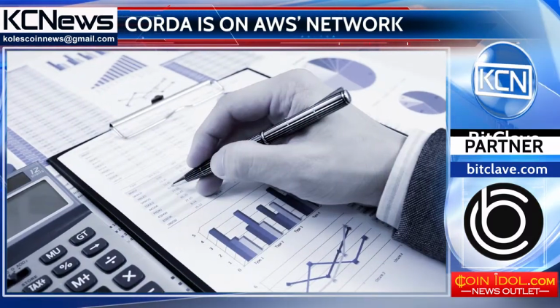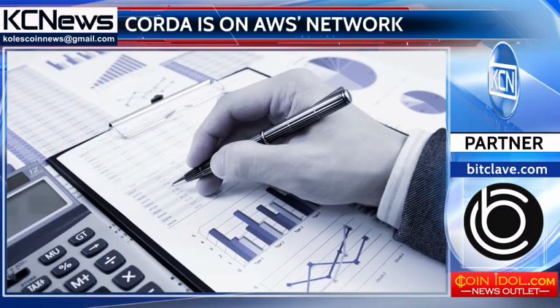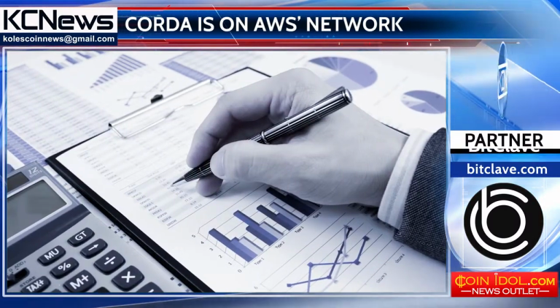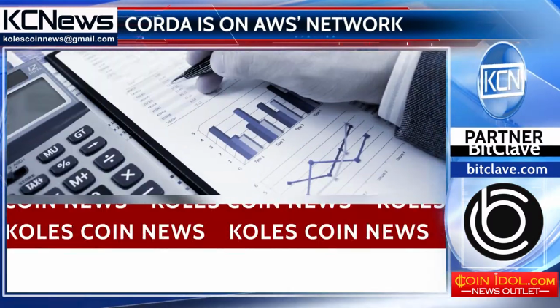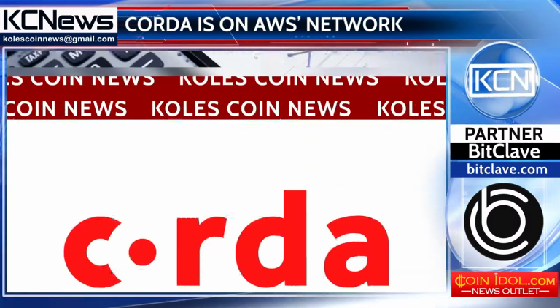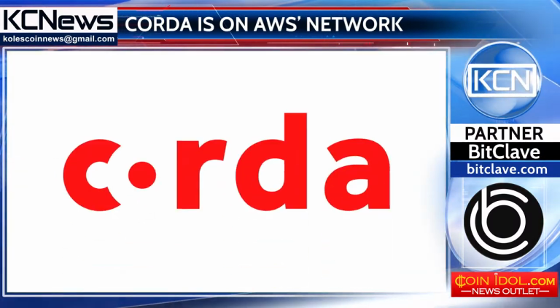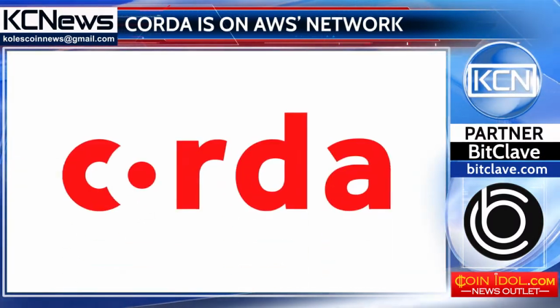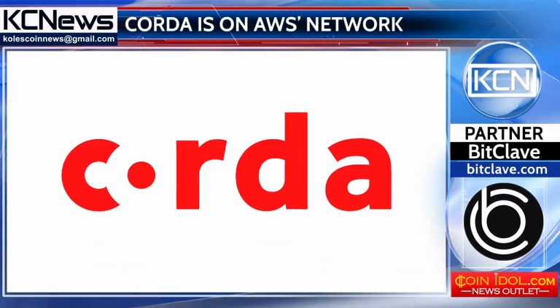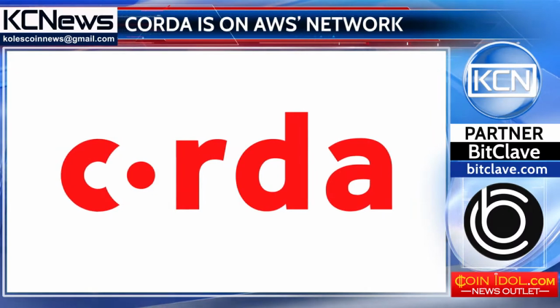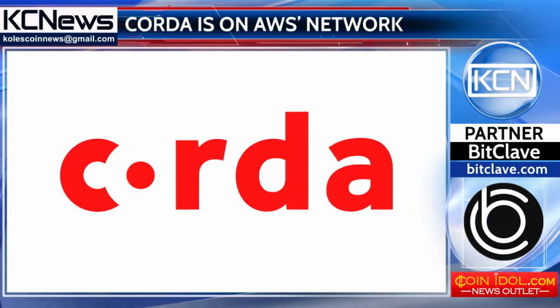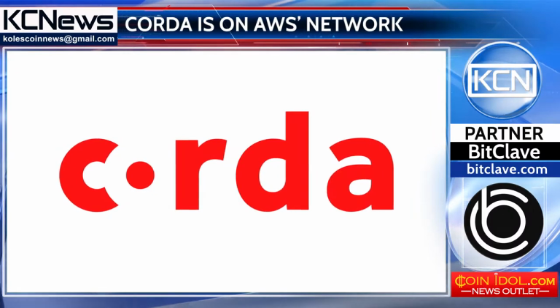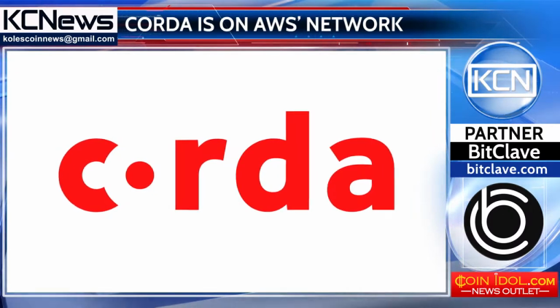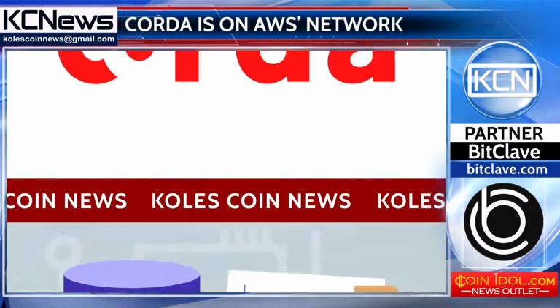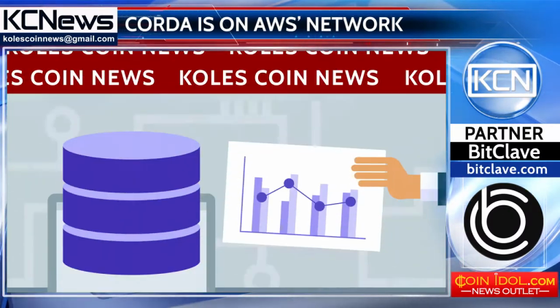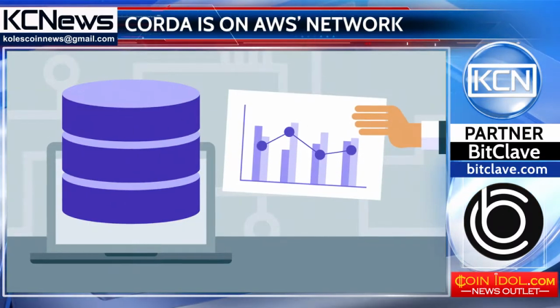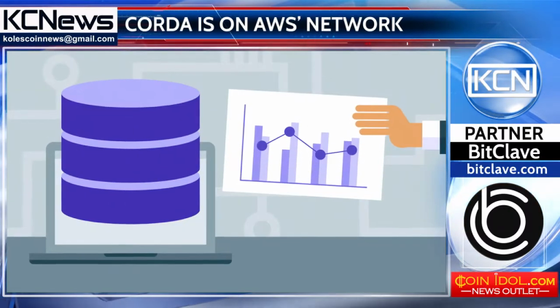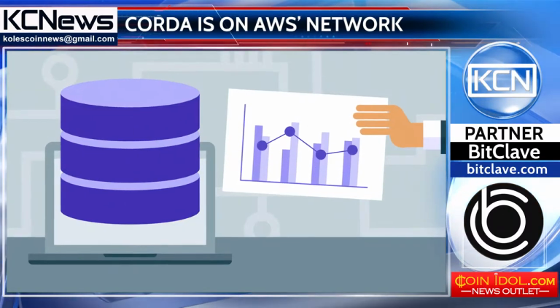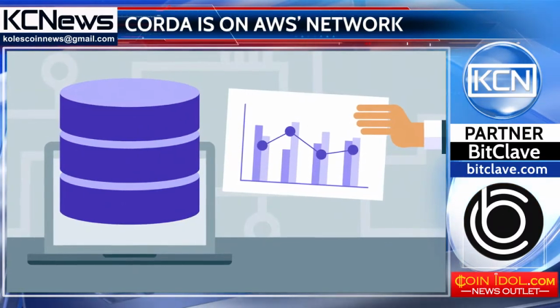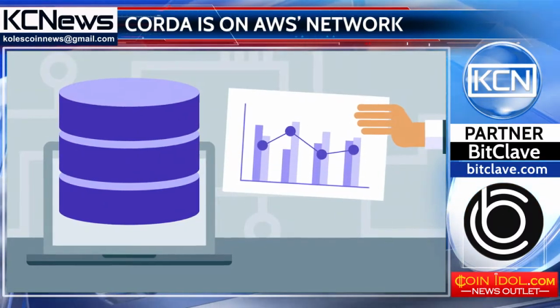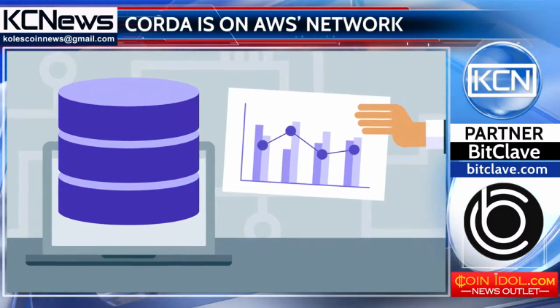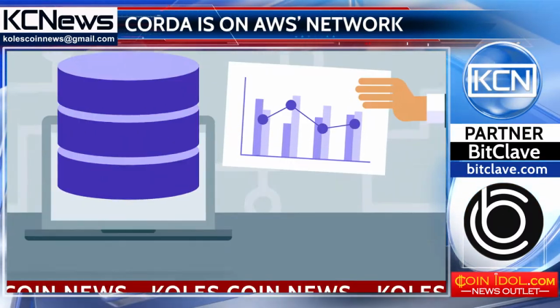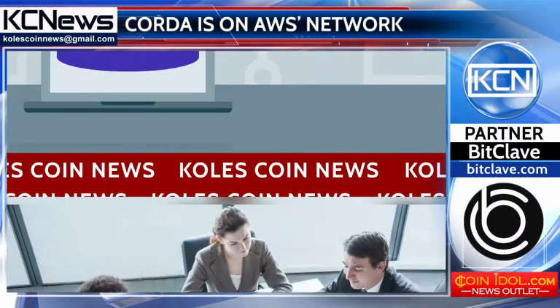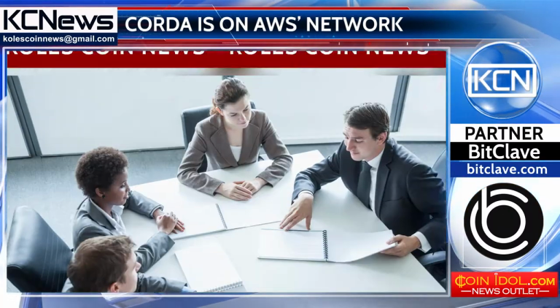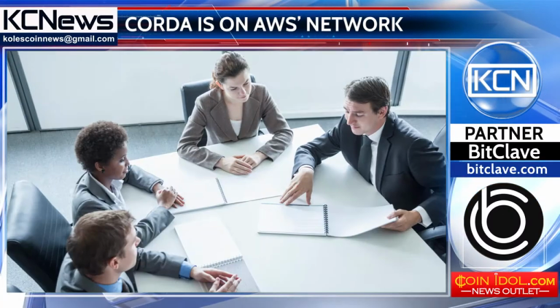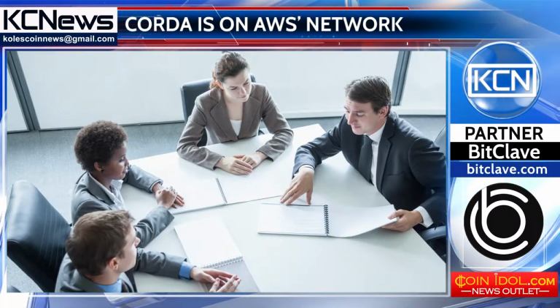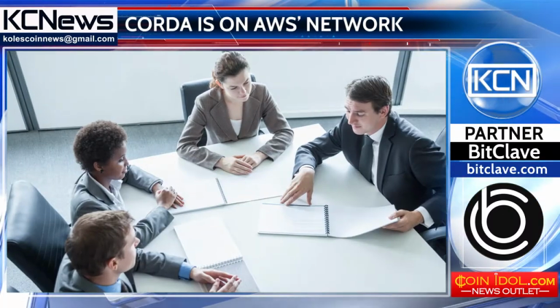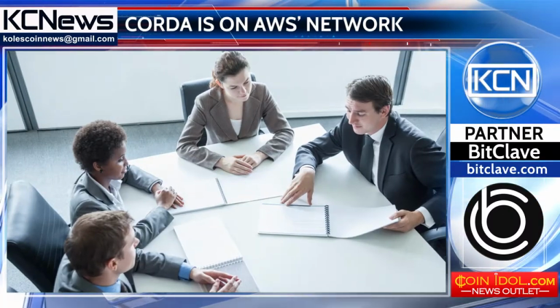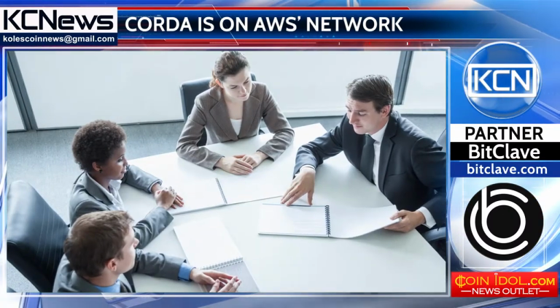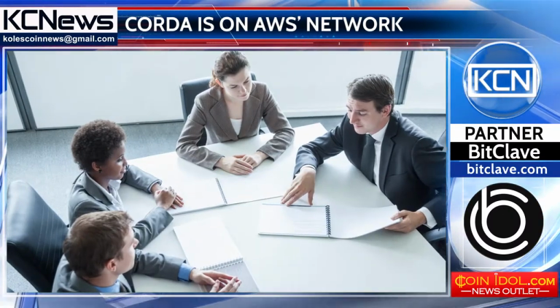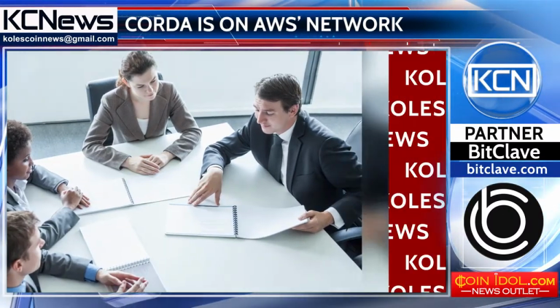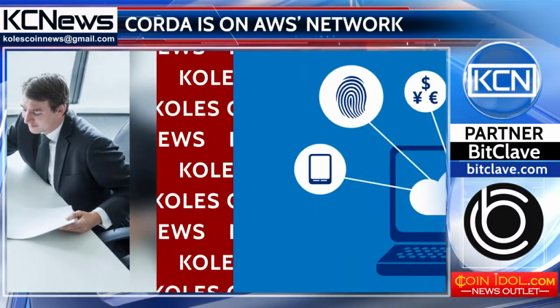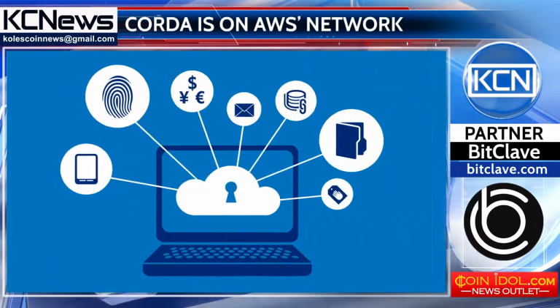R3's Corda platform removes costly friction in business transactions, ensuring high levels of security and privacy.